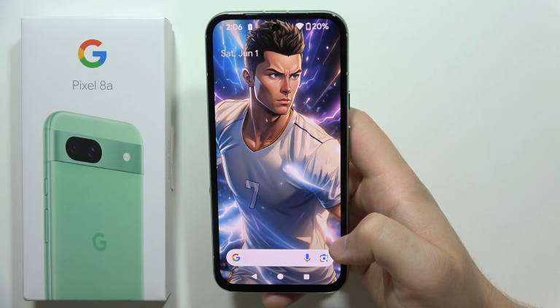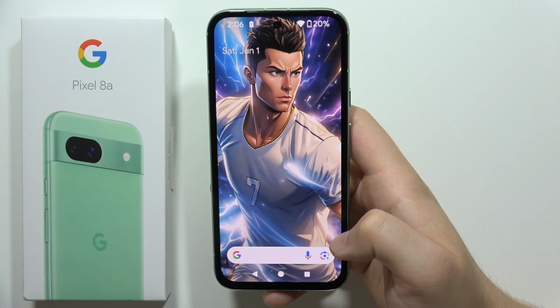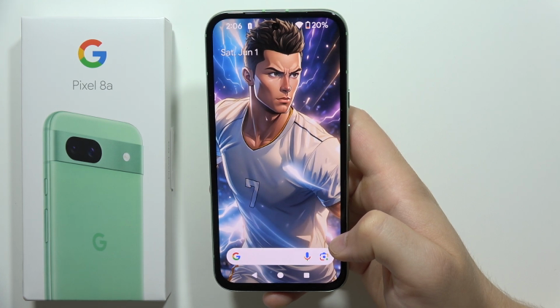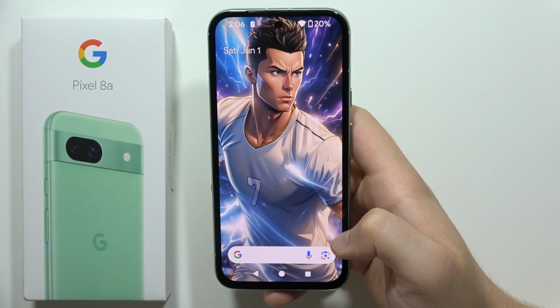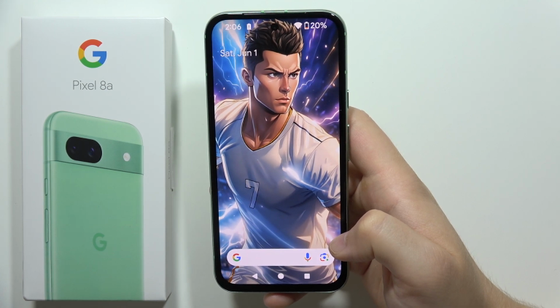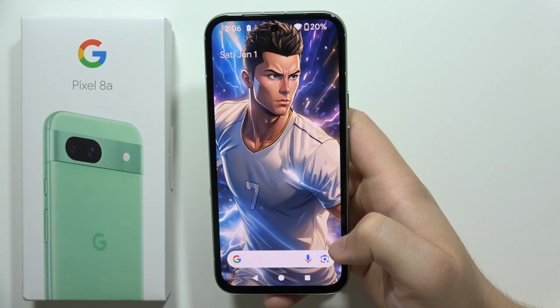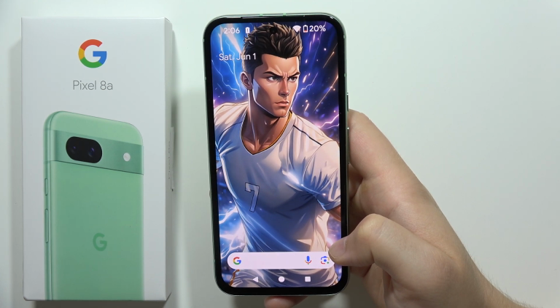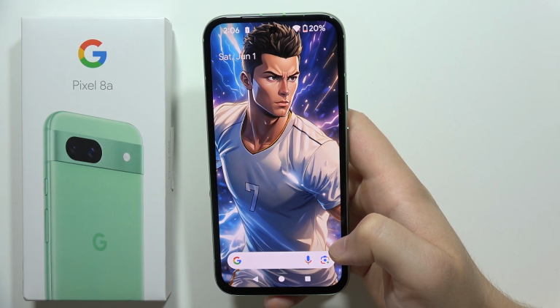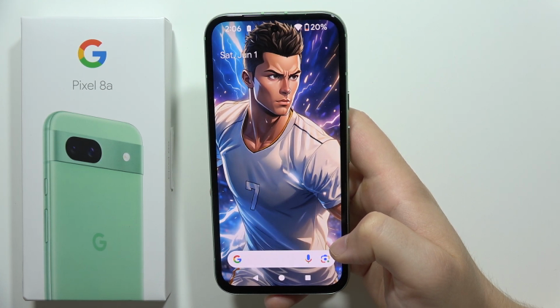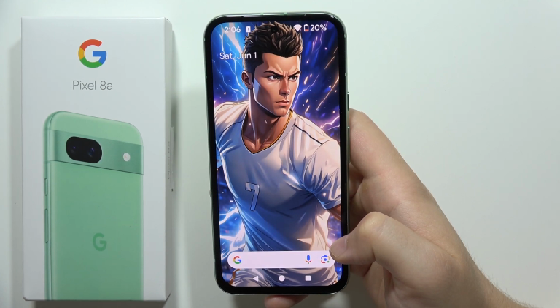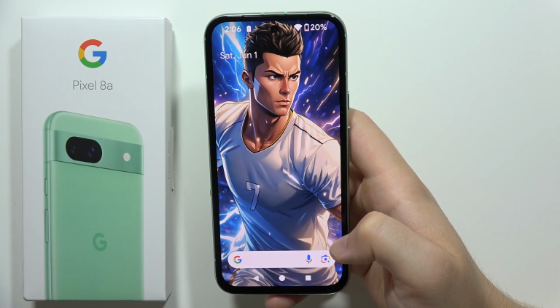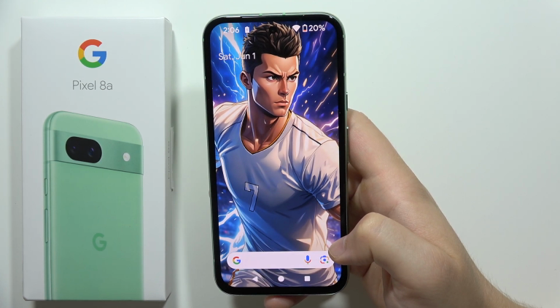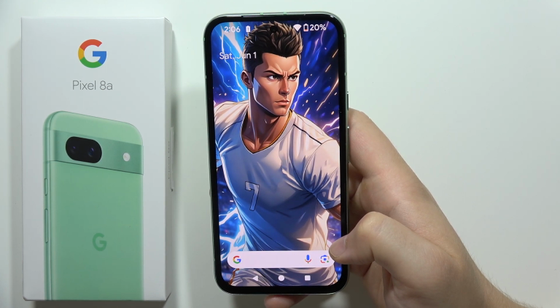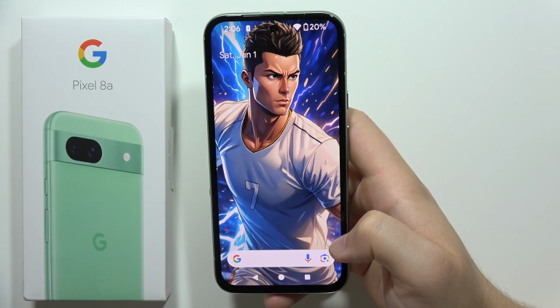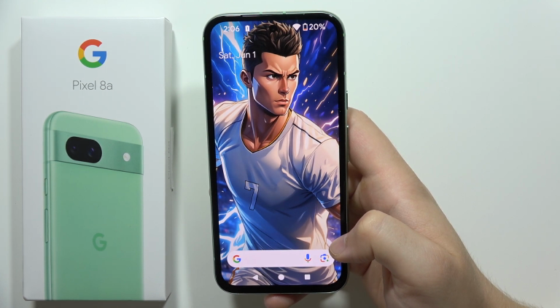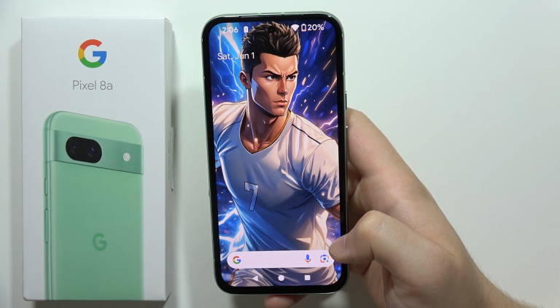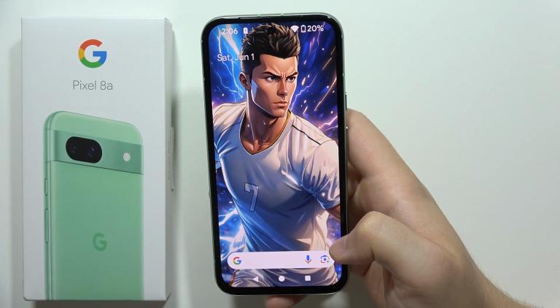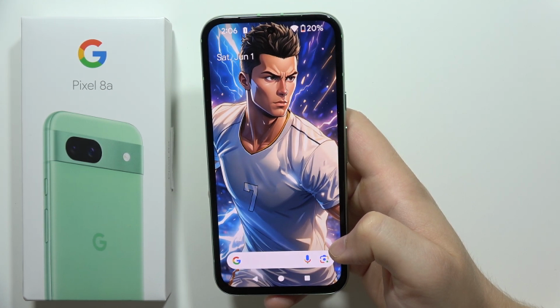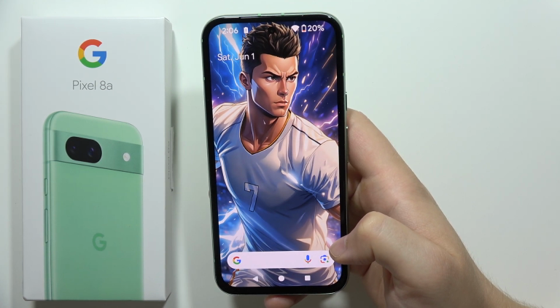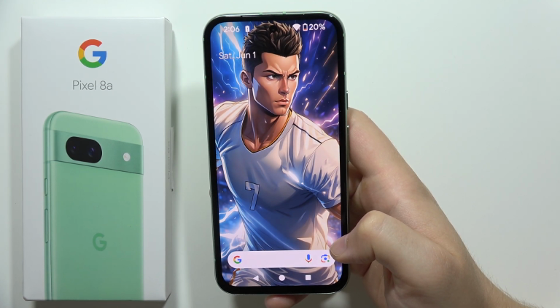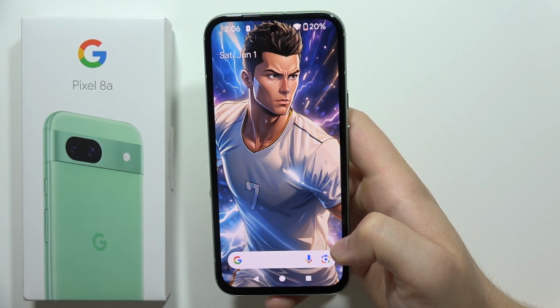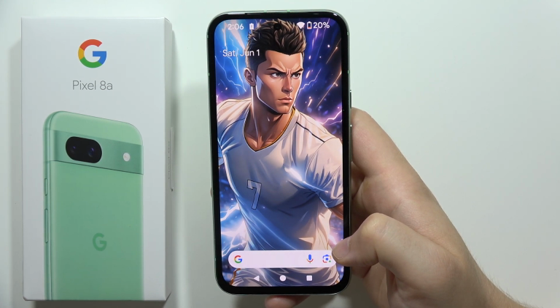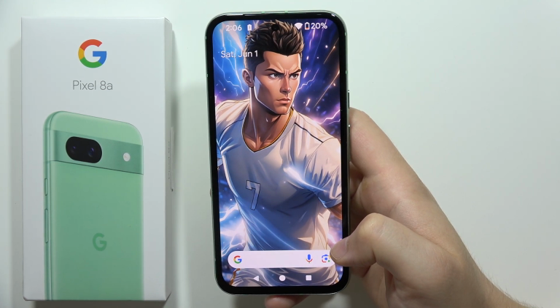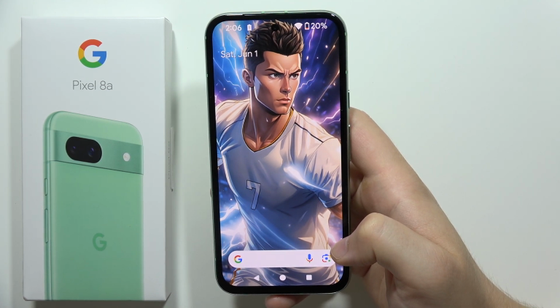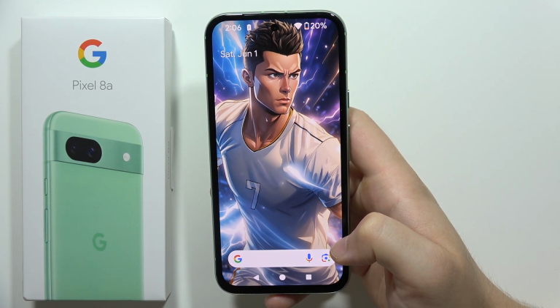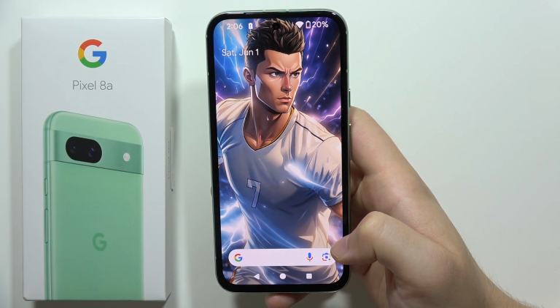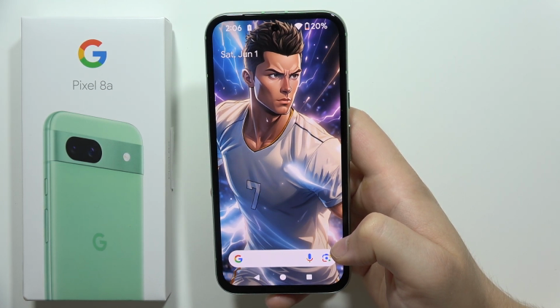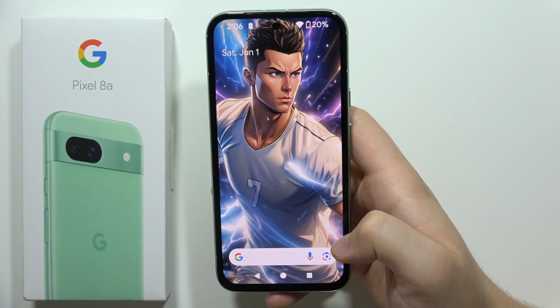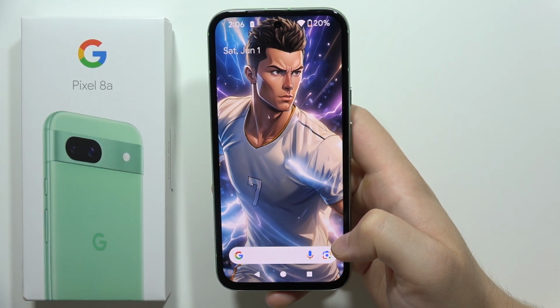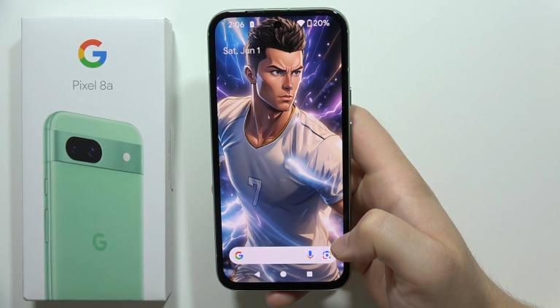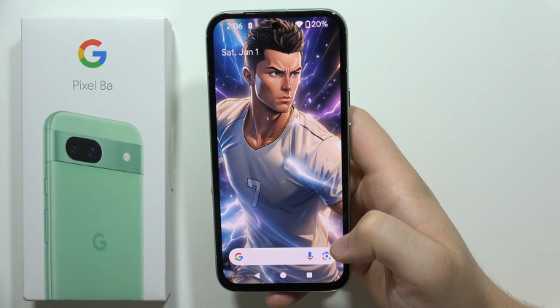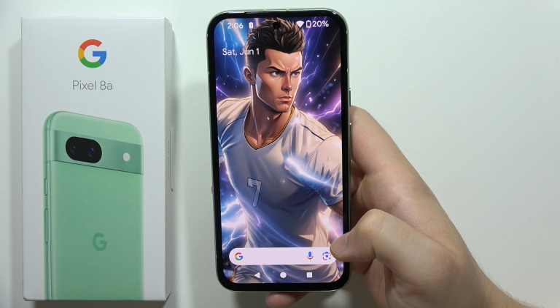Let me show you the issue when you cannot receive texts on your Google Pixel 8a.